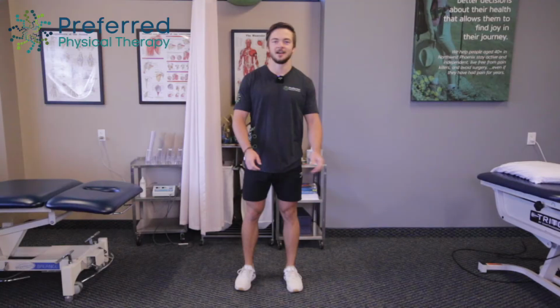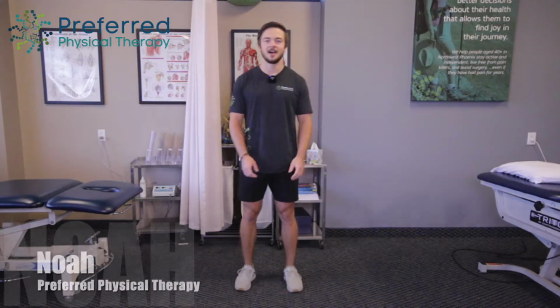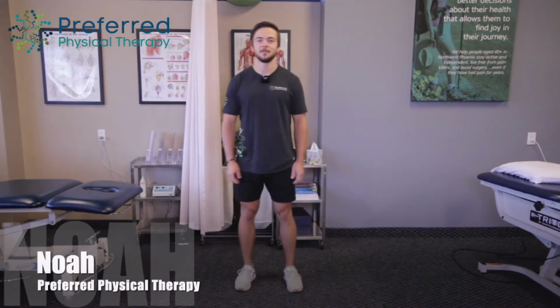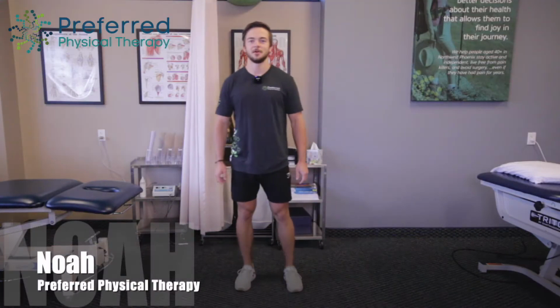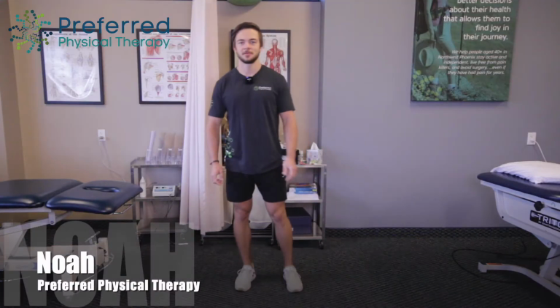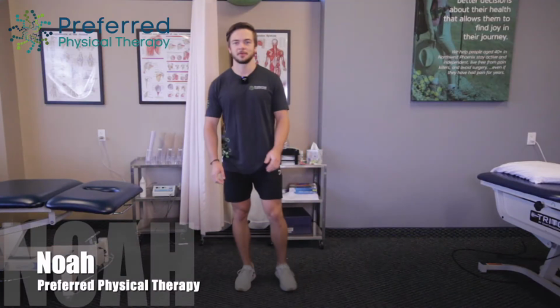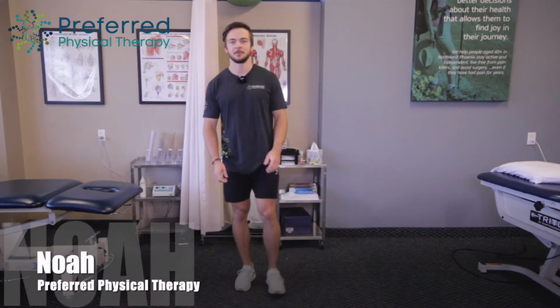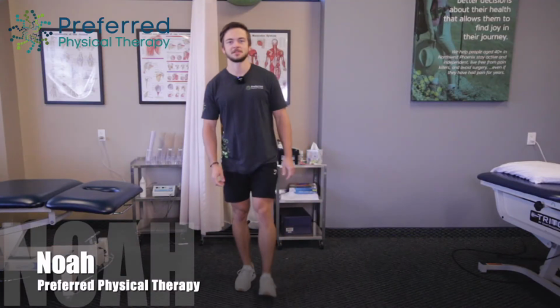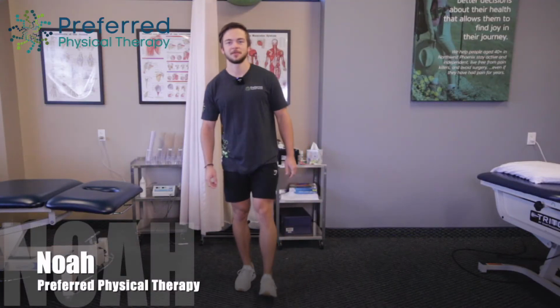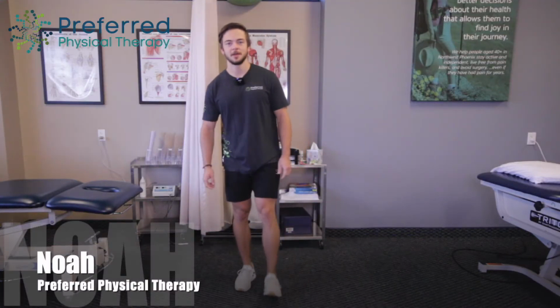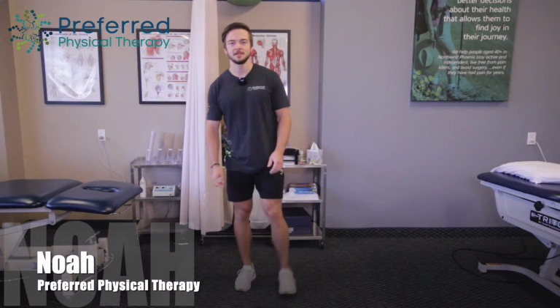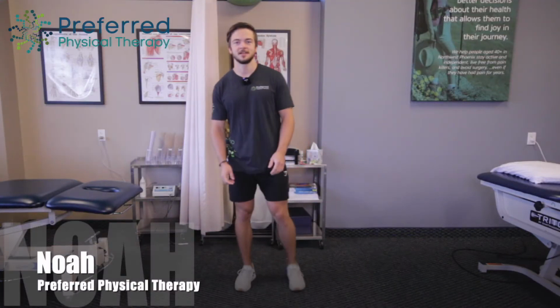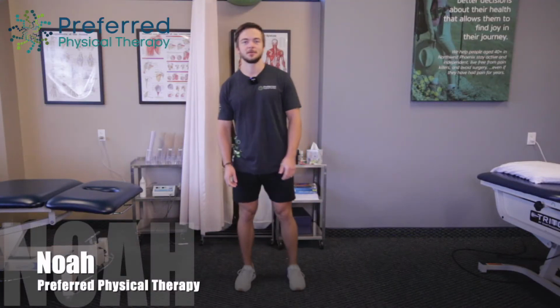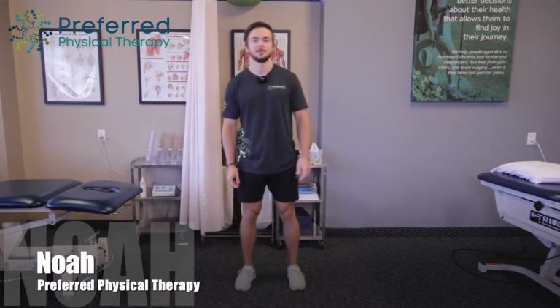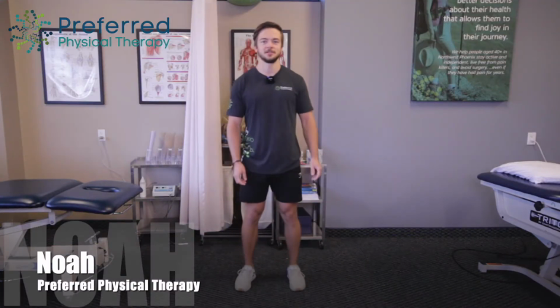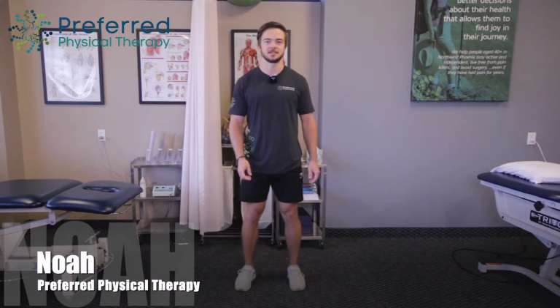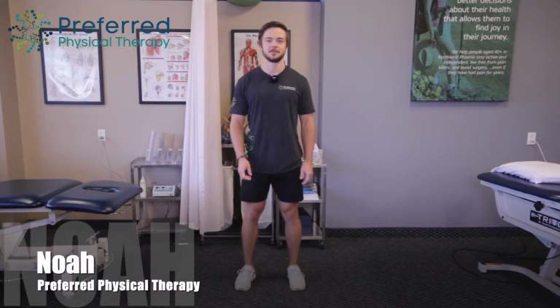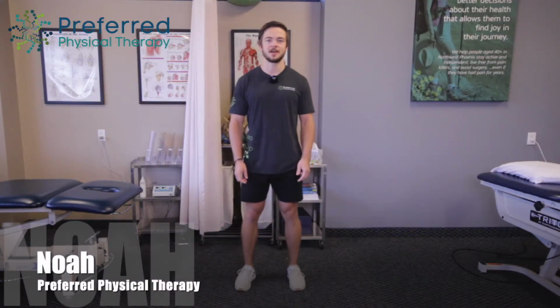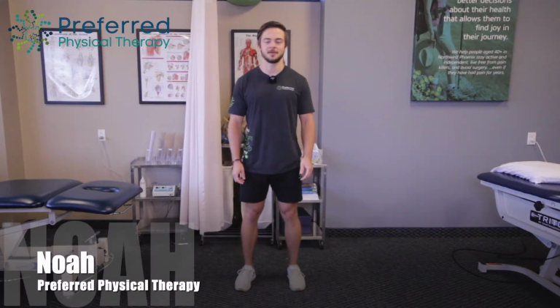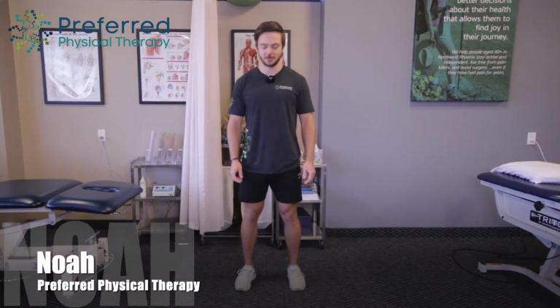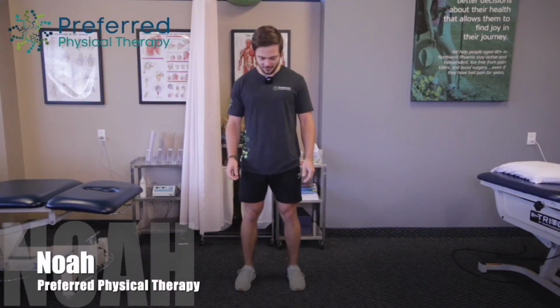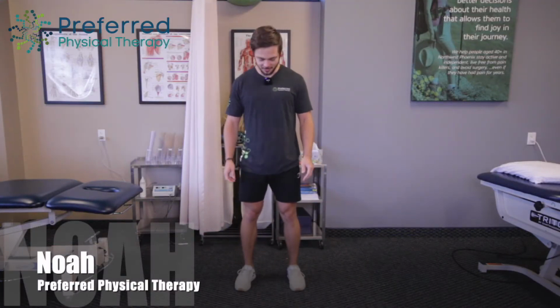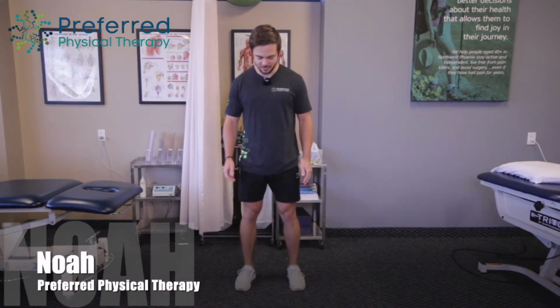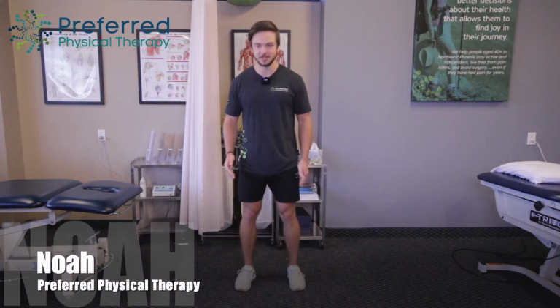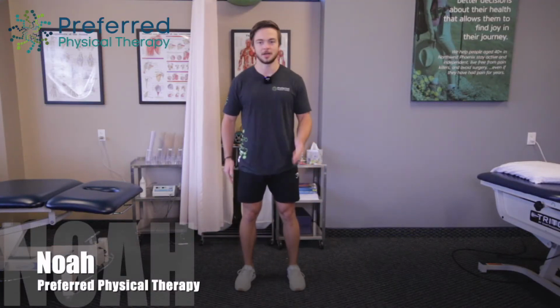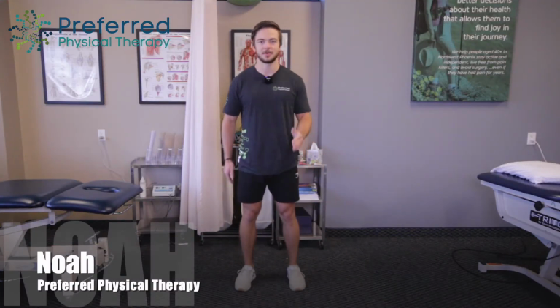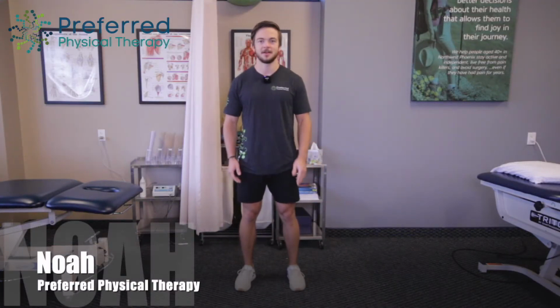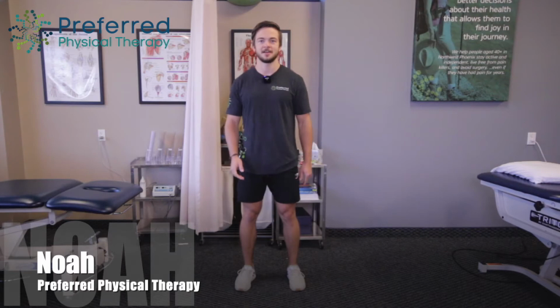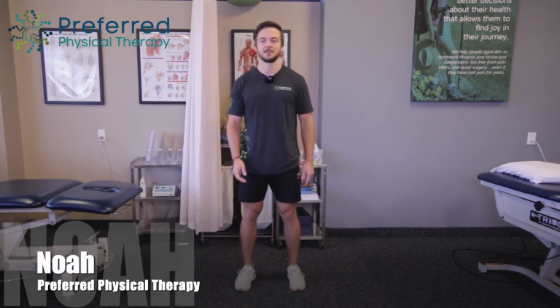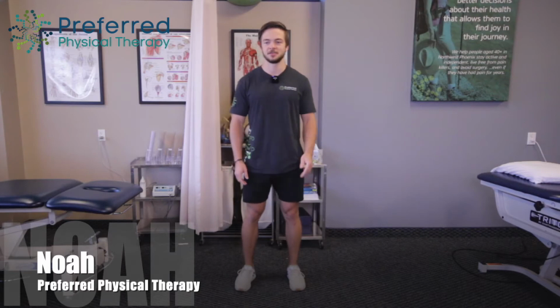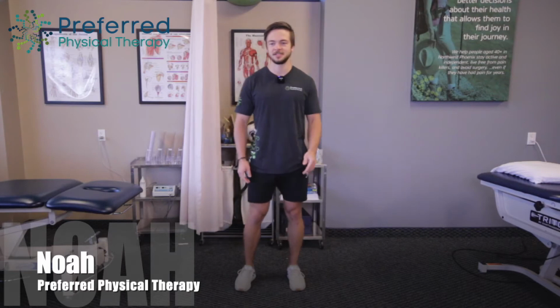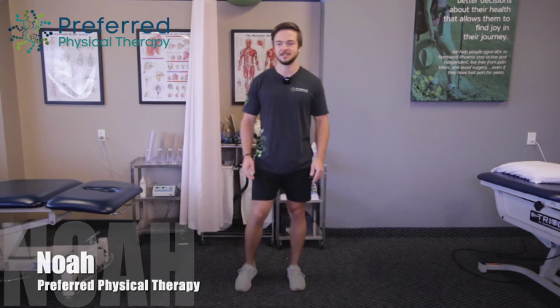Hi, I'm Noah with Preferred Physical Therapy. Today we're going to be doing some five-minute cardio, just getting jumping around and out of your seats.